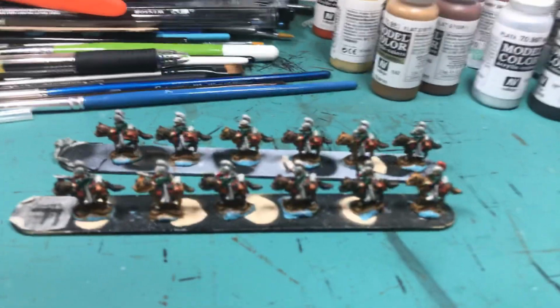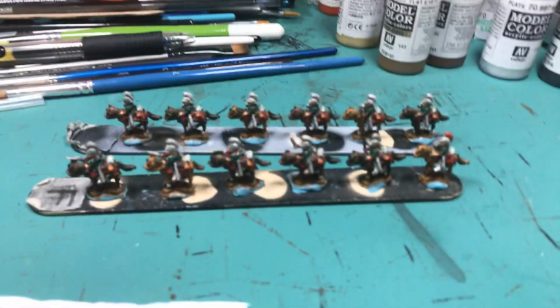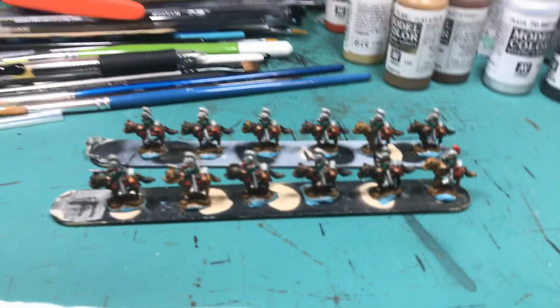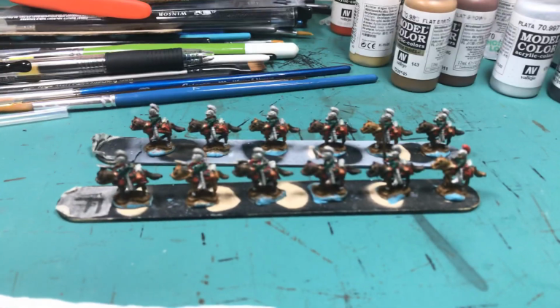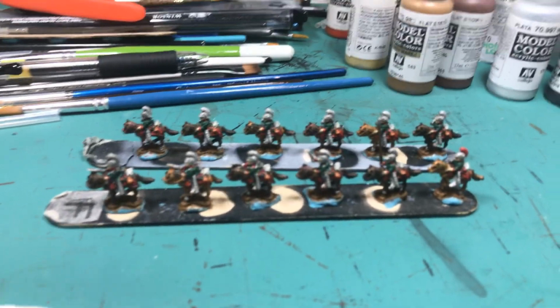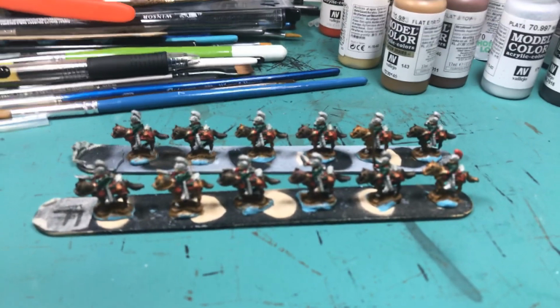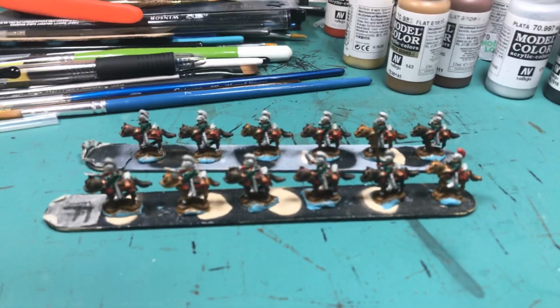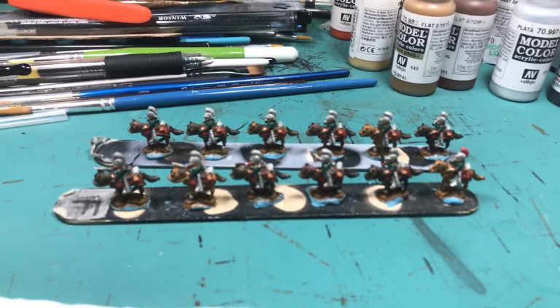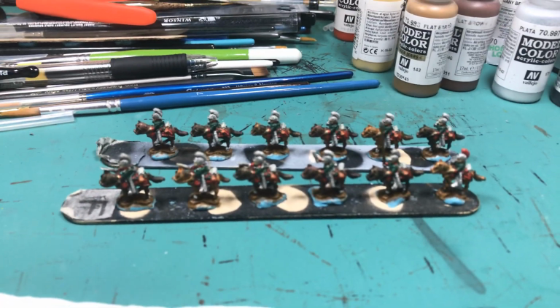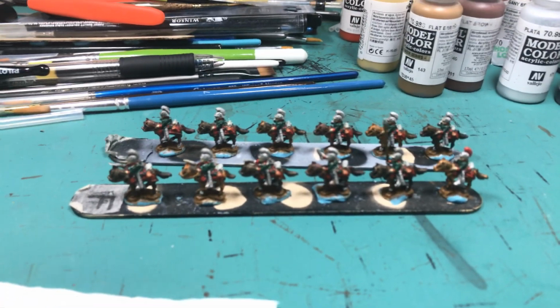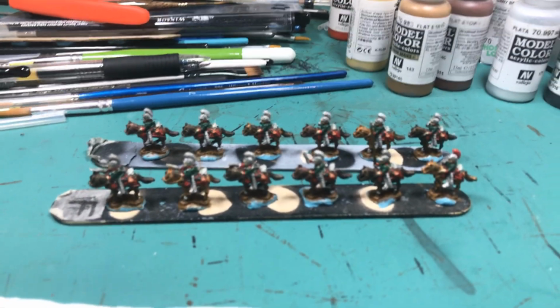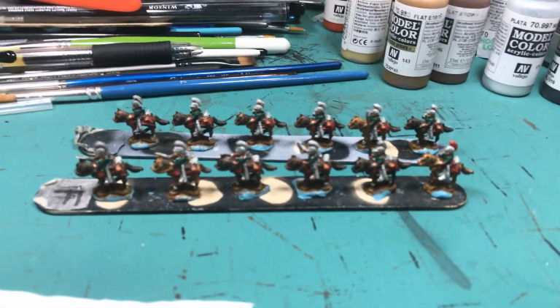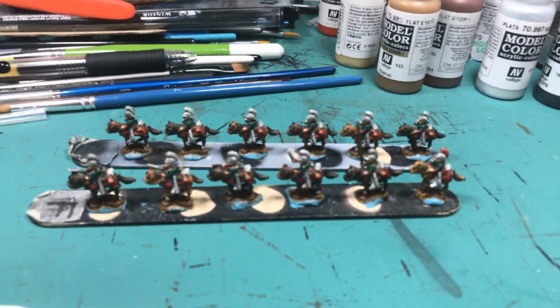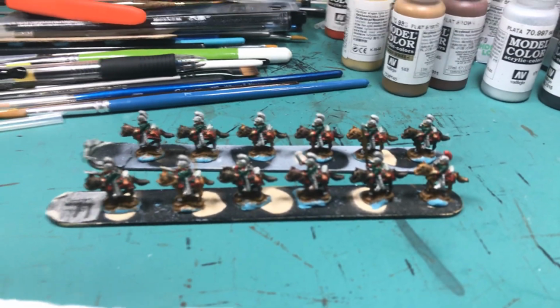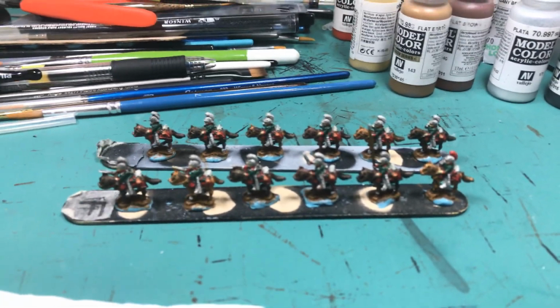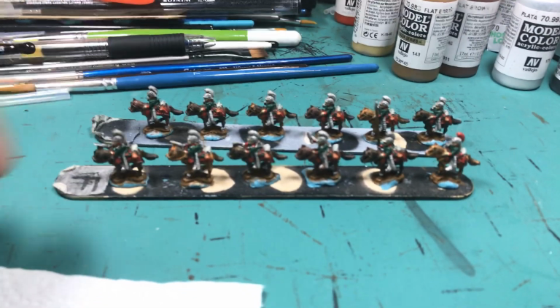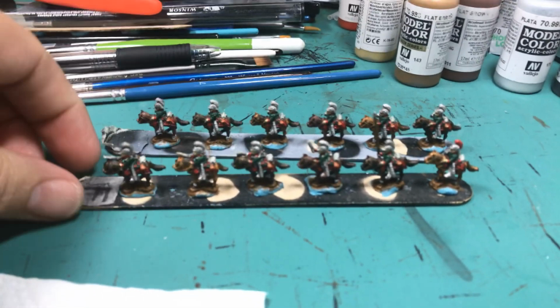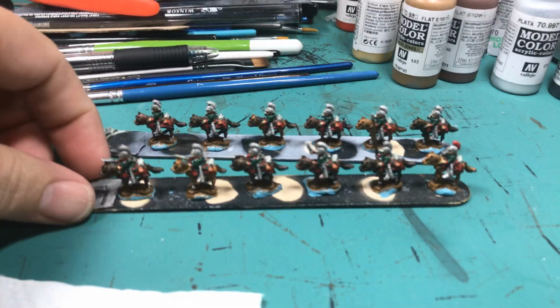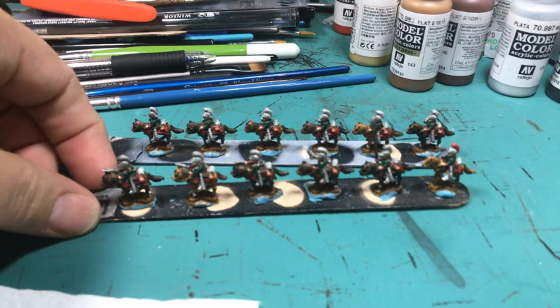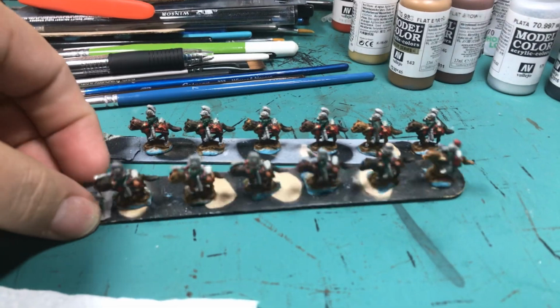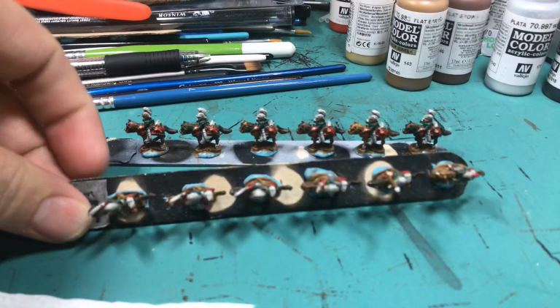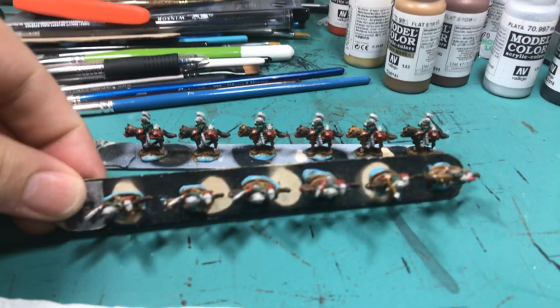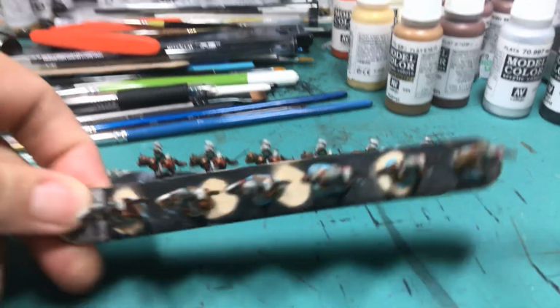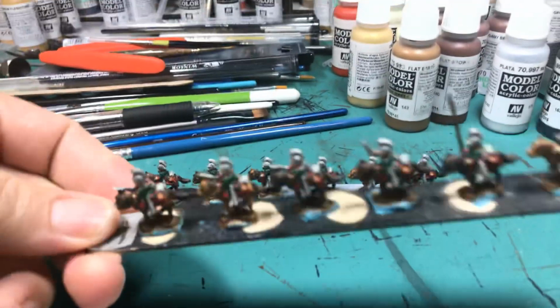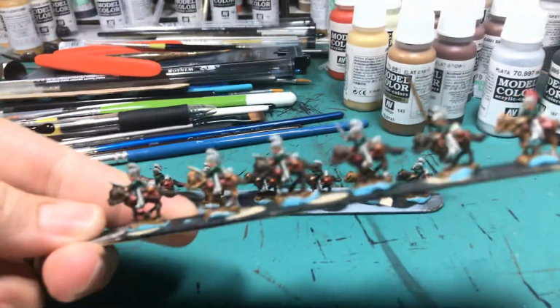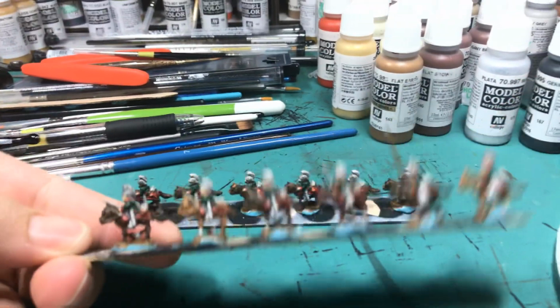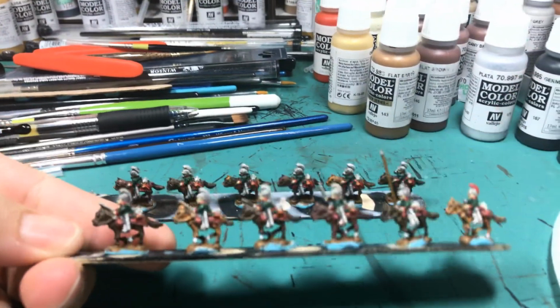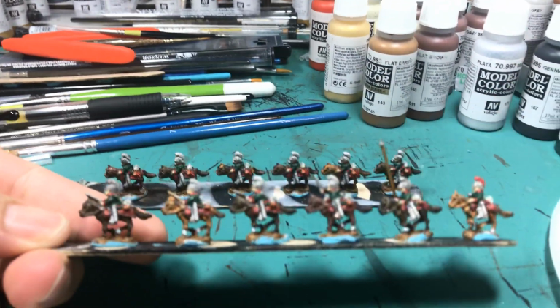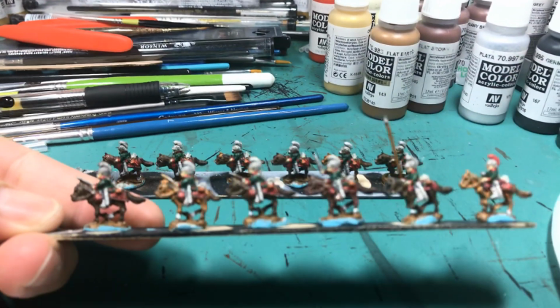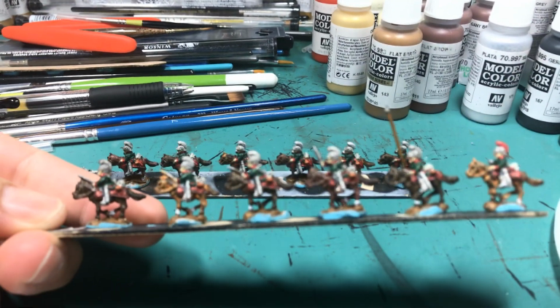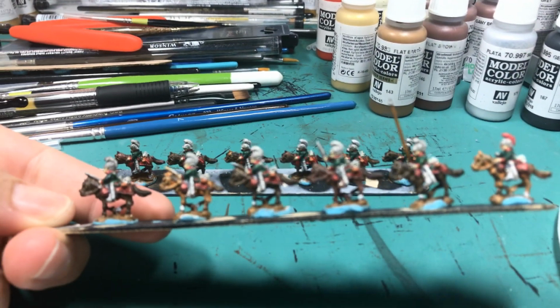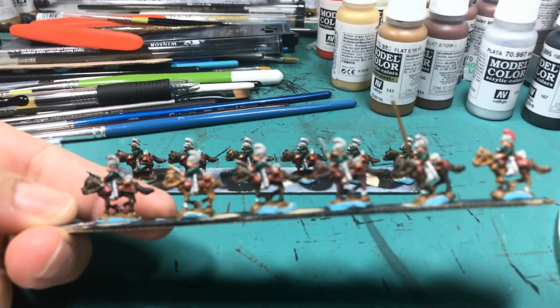Hey everyone, day 13 of my 30 in 120, working on my ESR 10mm Austrian Cavalry.